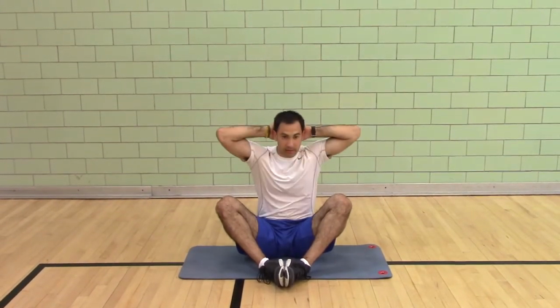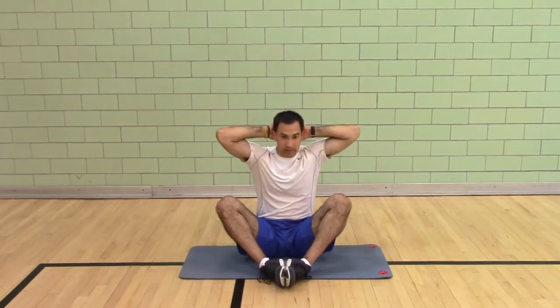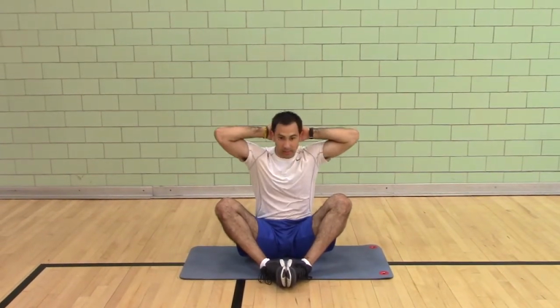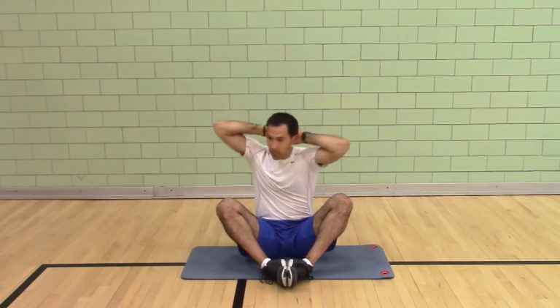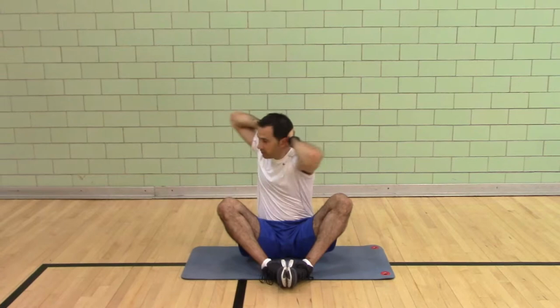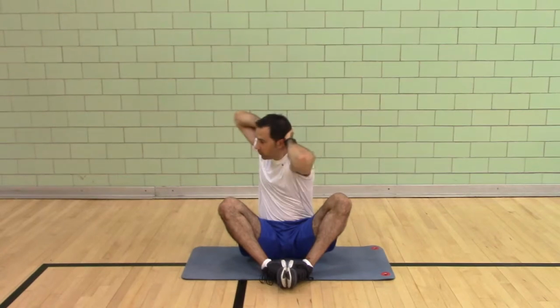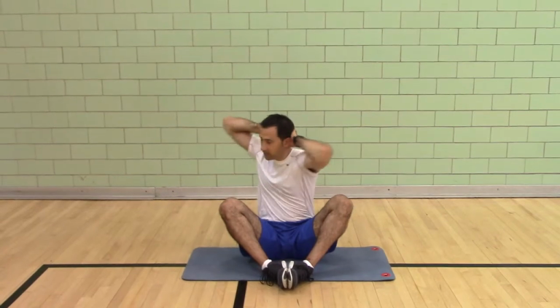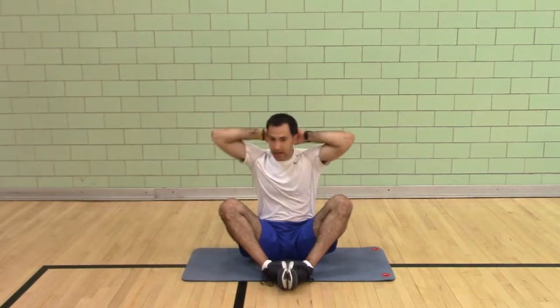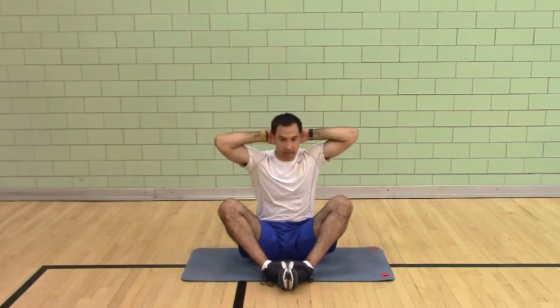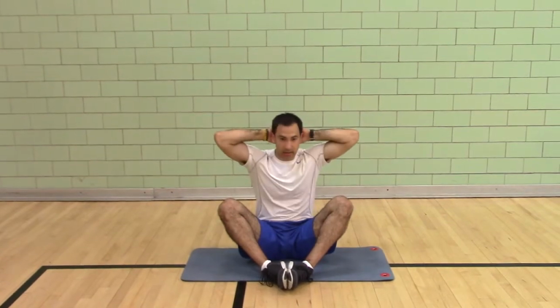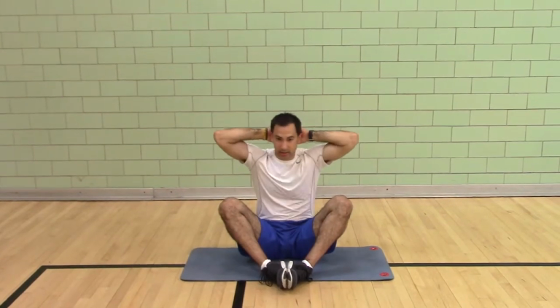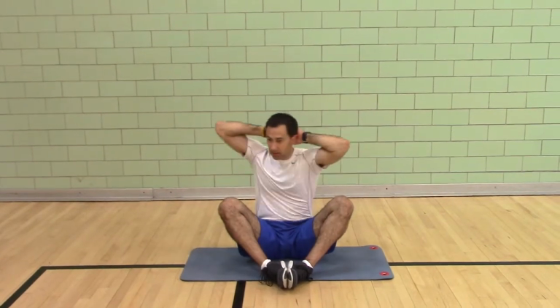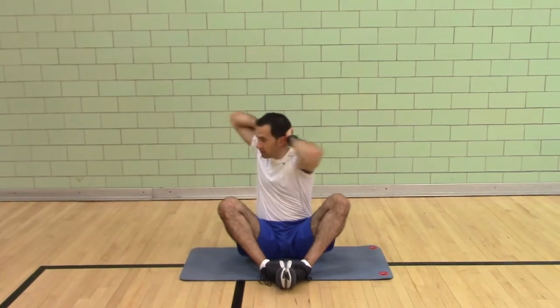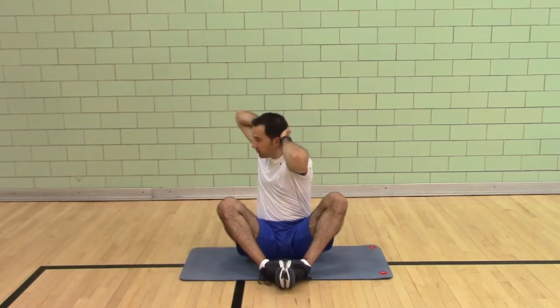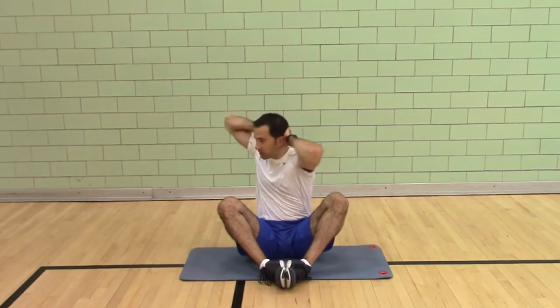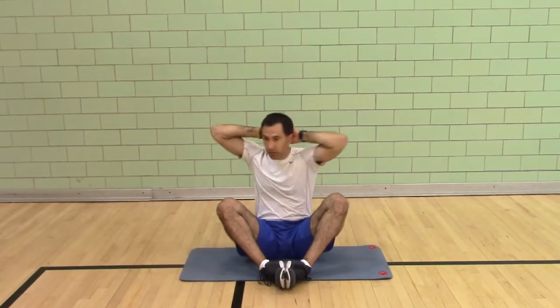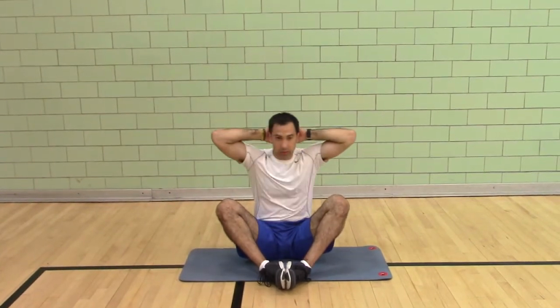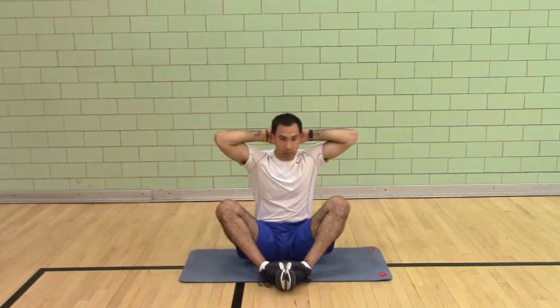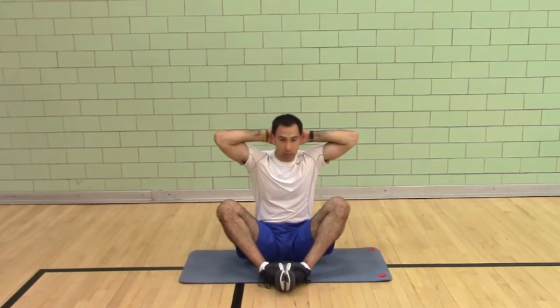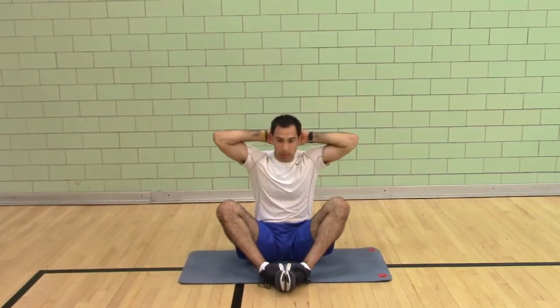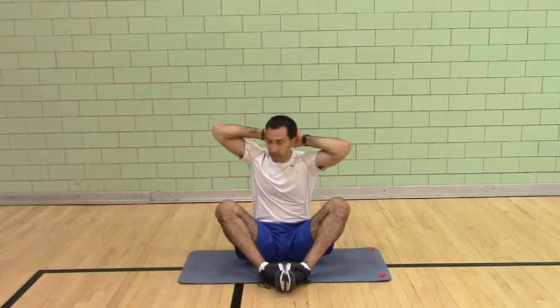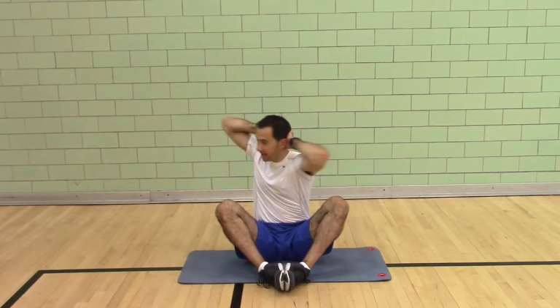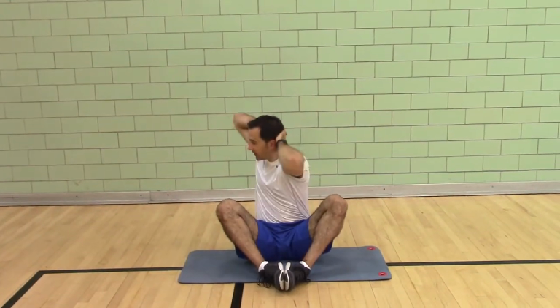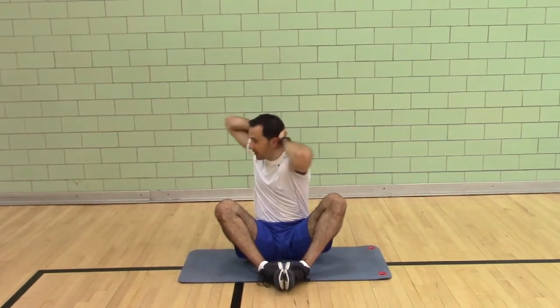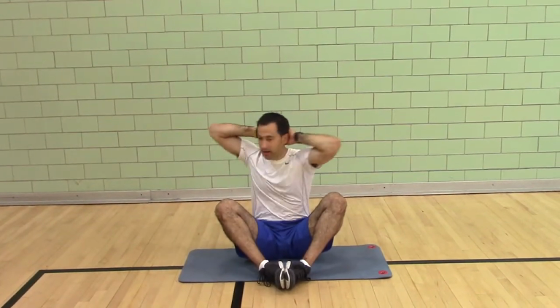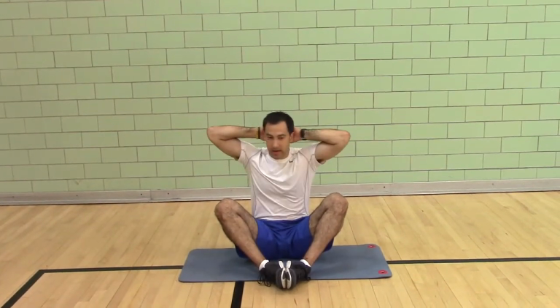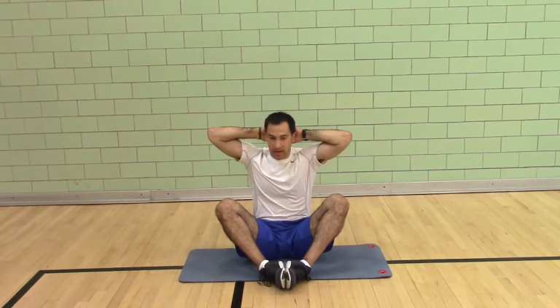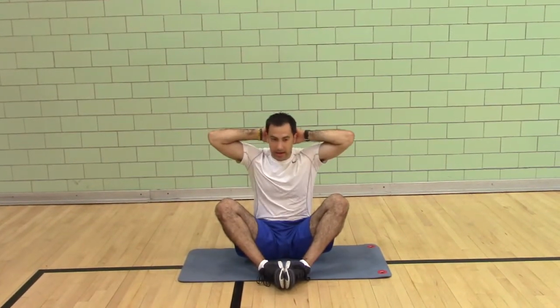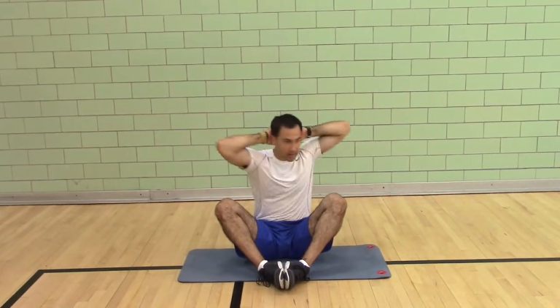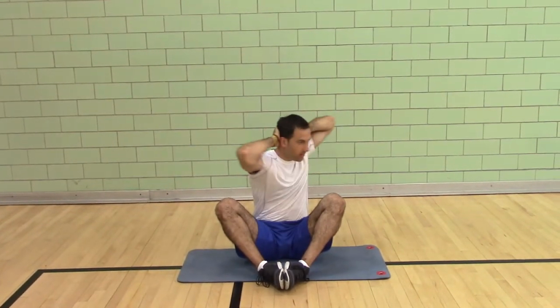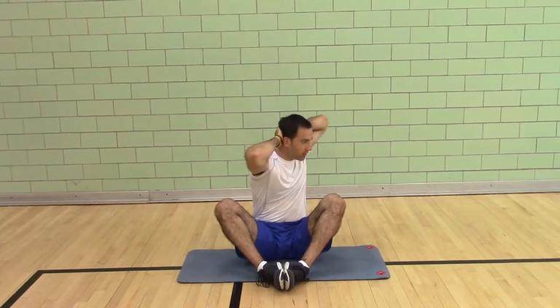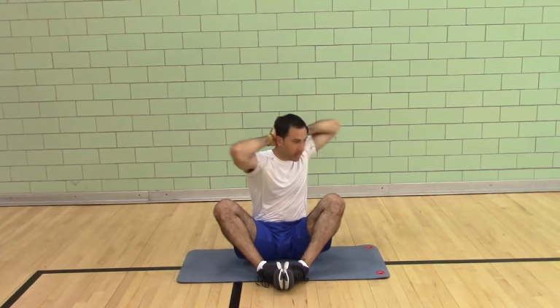Sometimes I might do one side just to really warm up that side and then the other side.